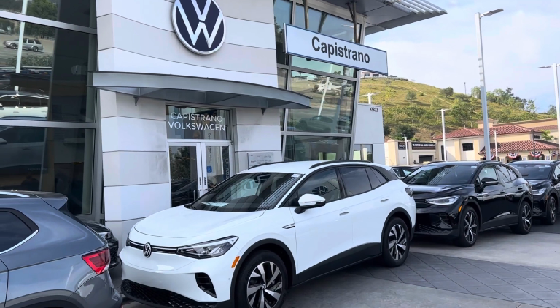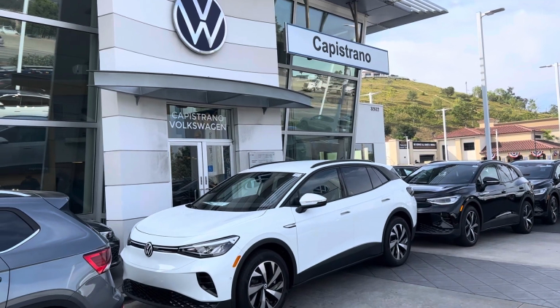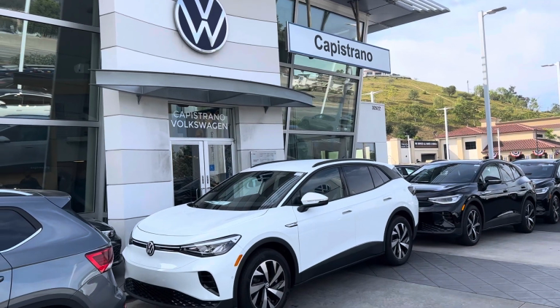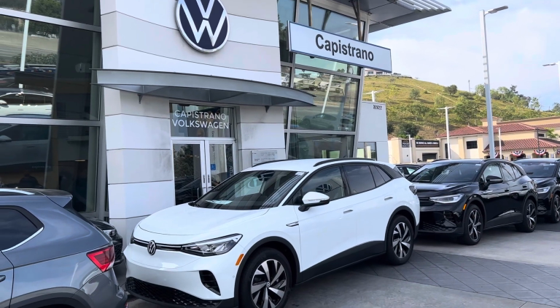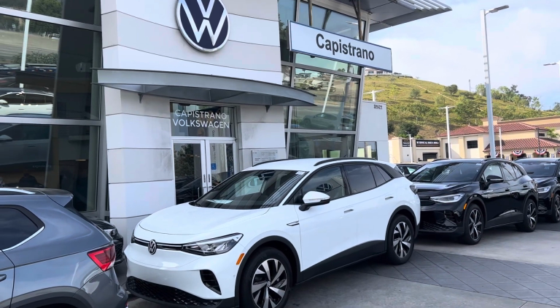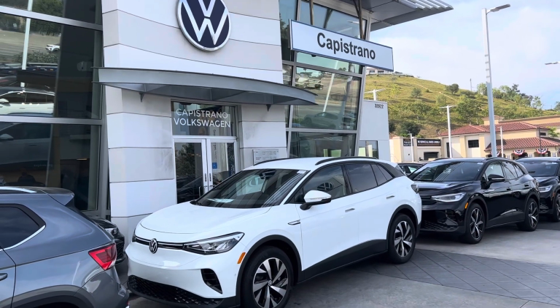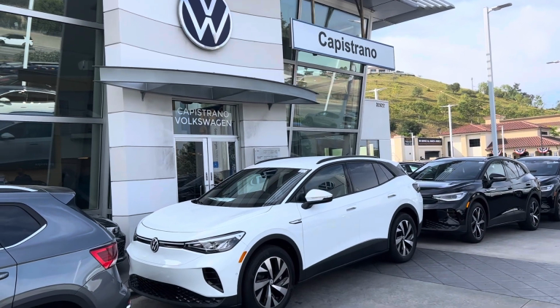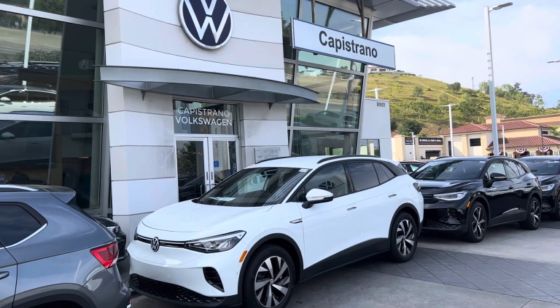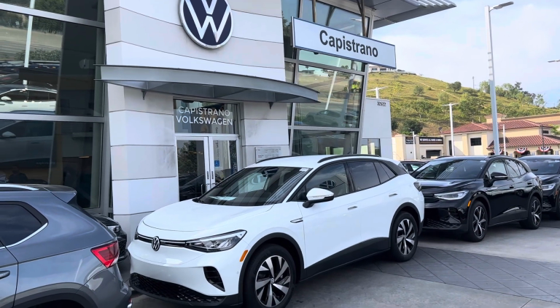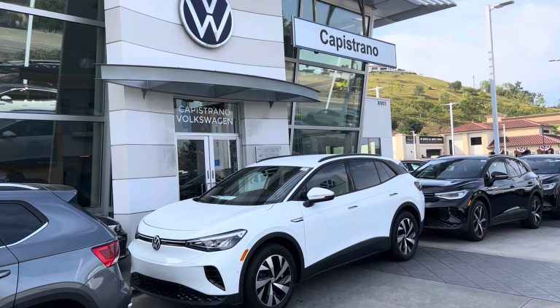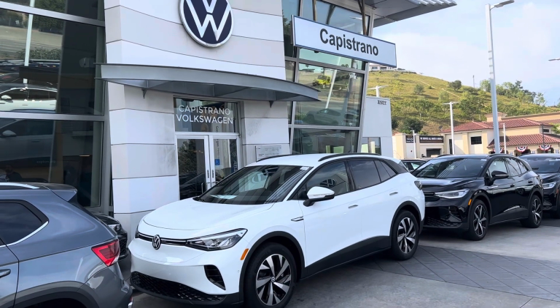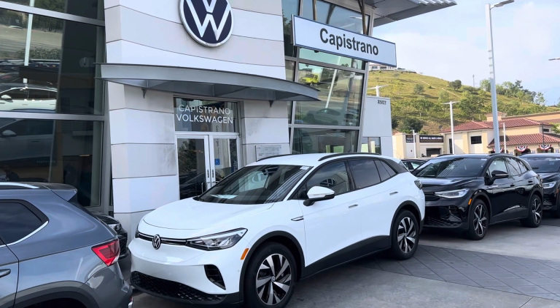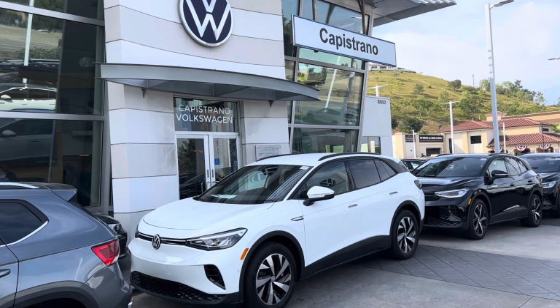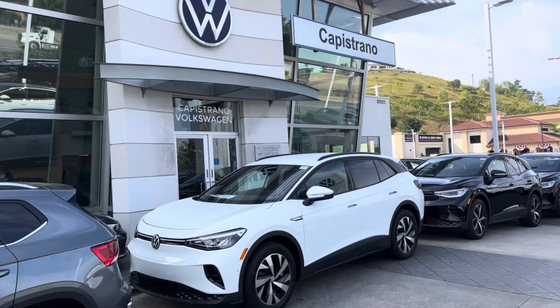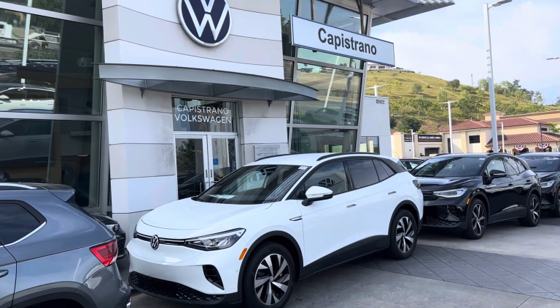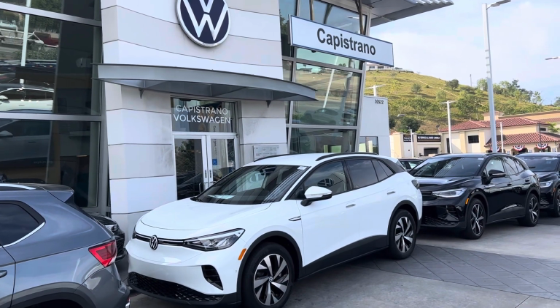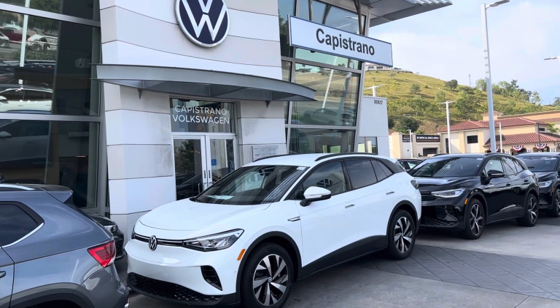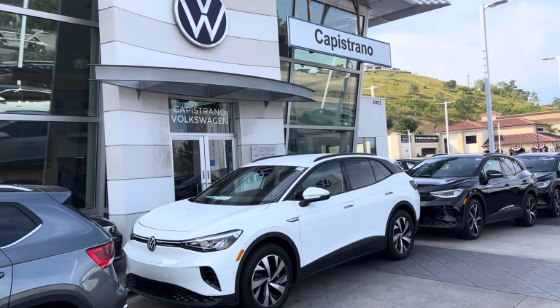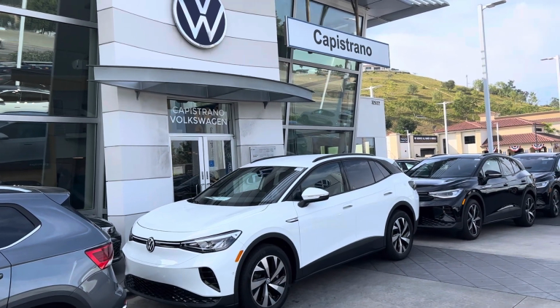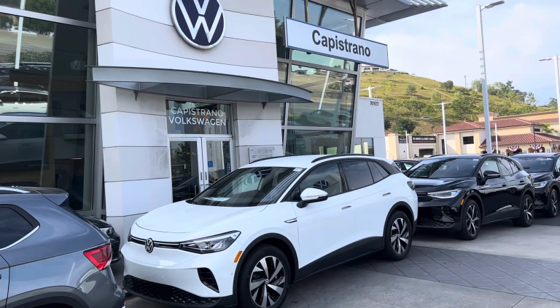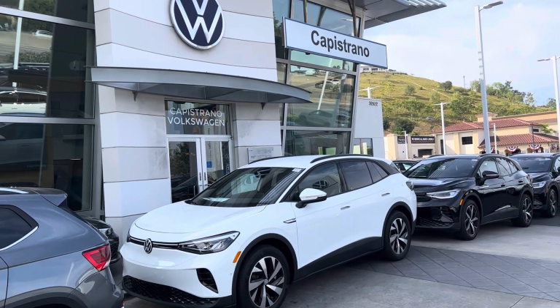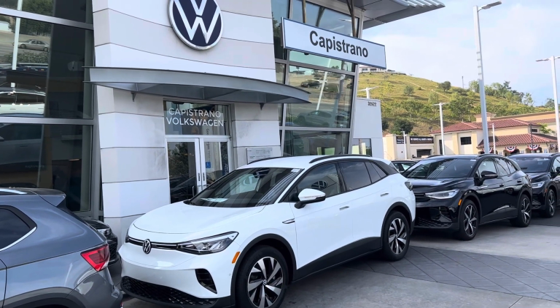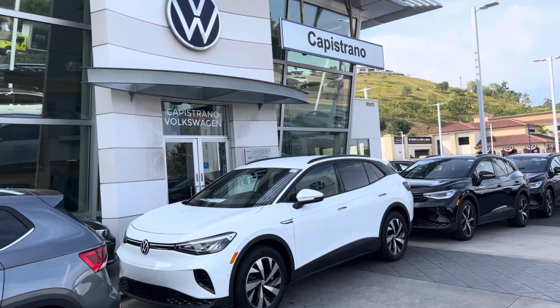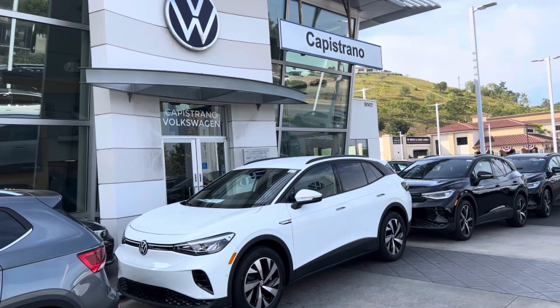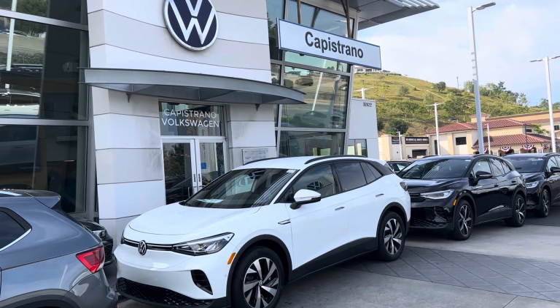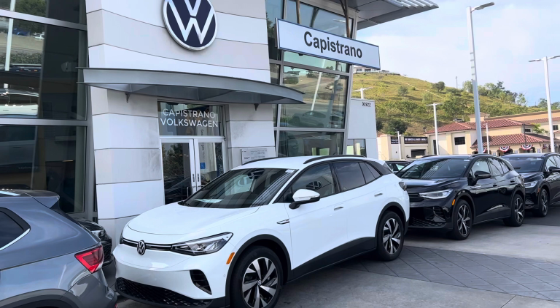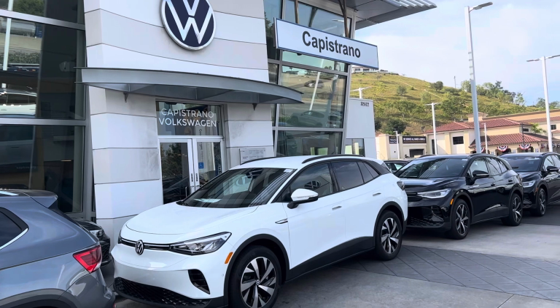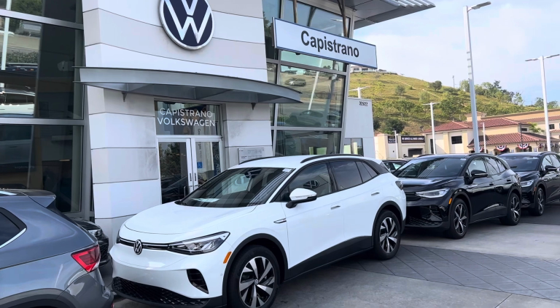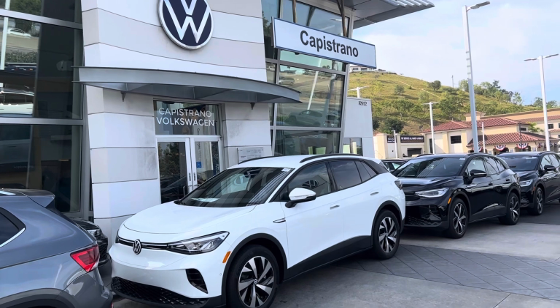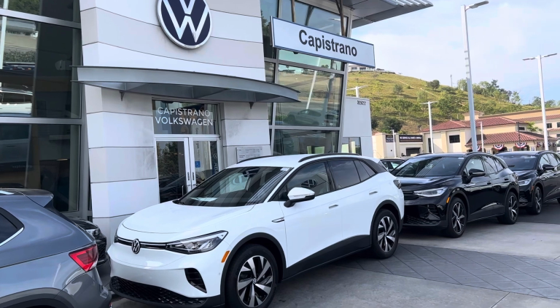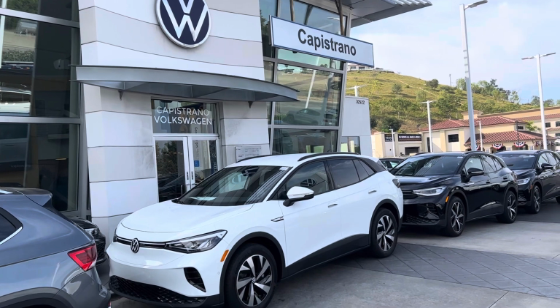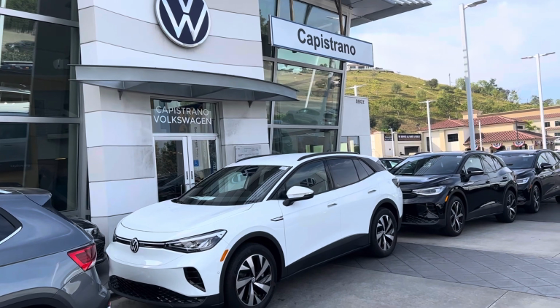Good morning, David. Chuck here at Capistrano Volkswagen. Got your inquiry on the ID.4.